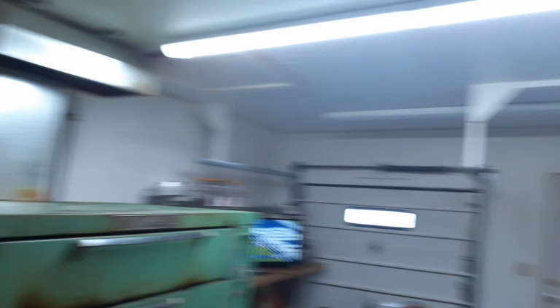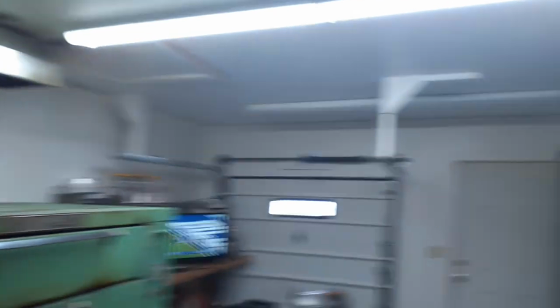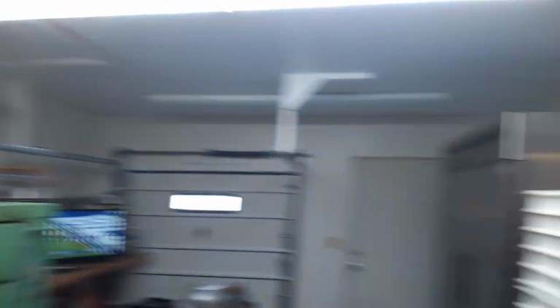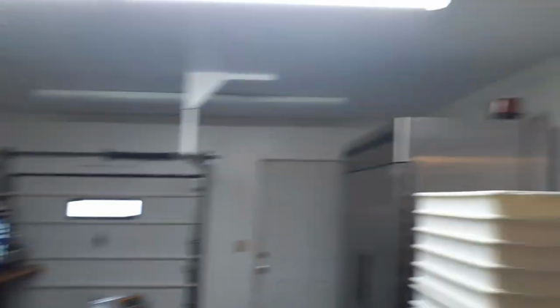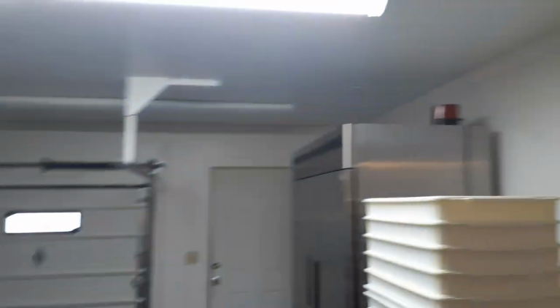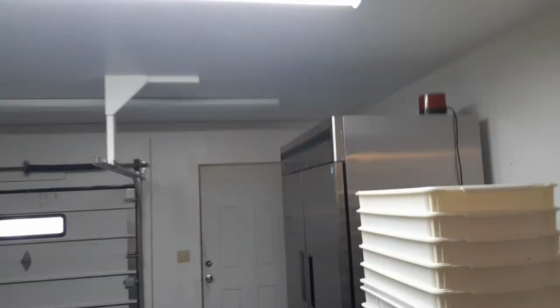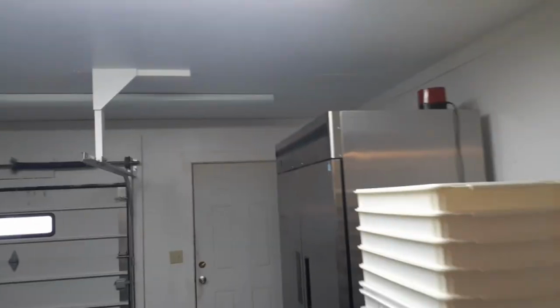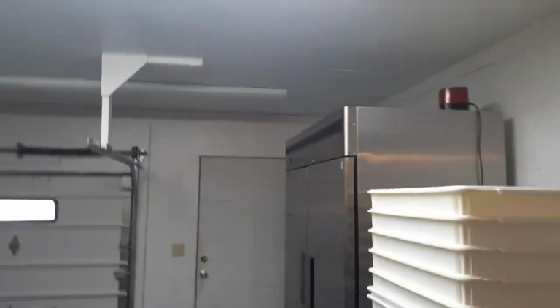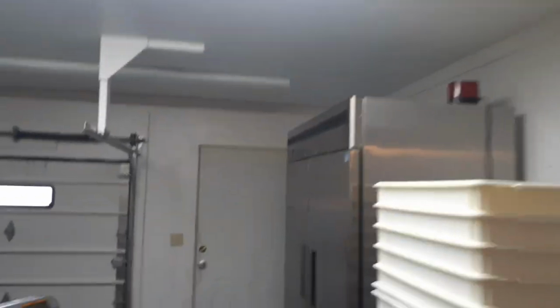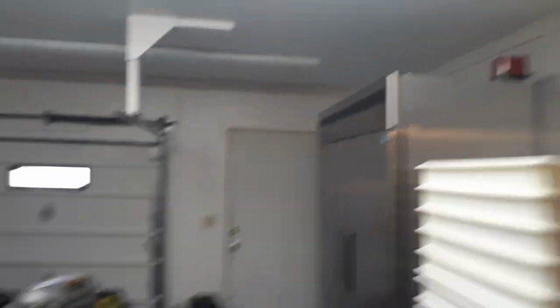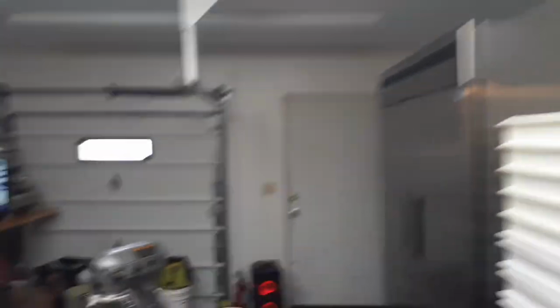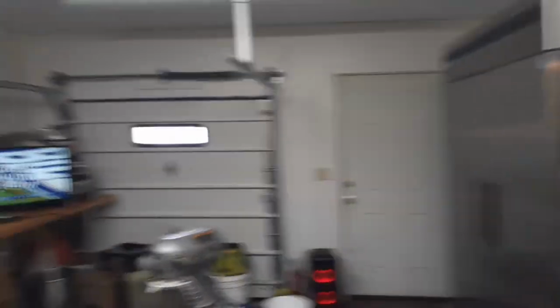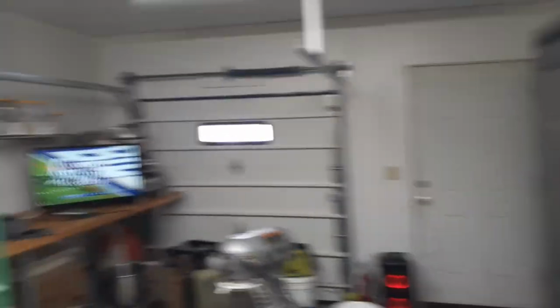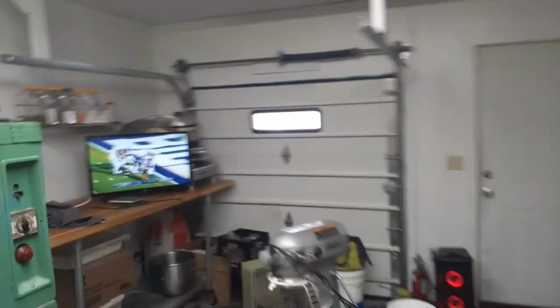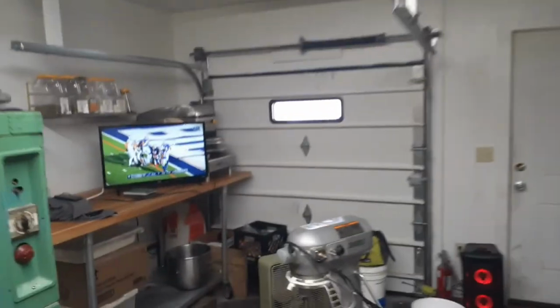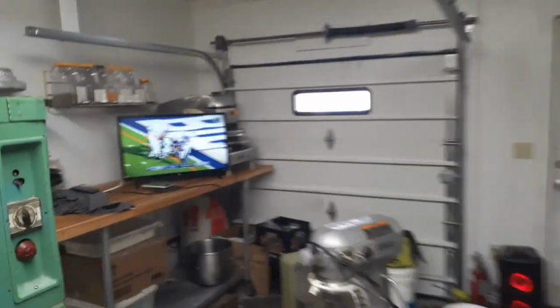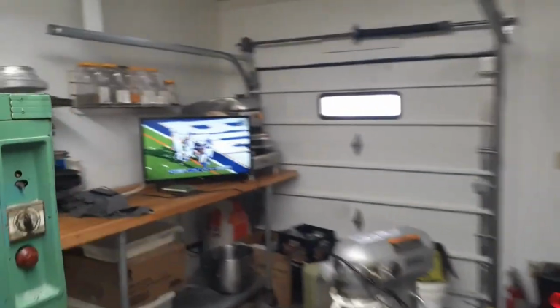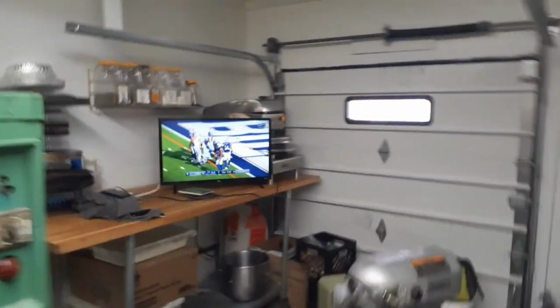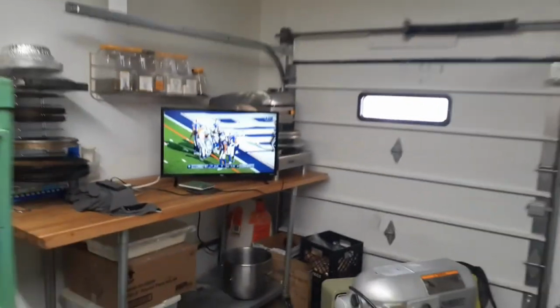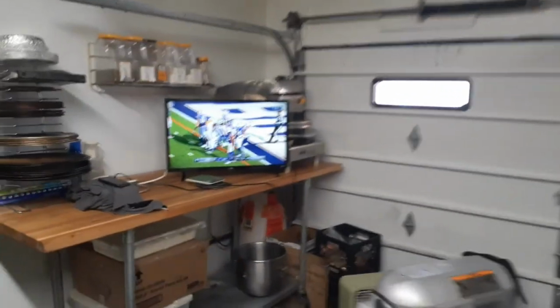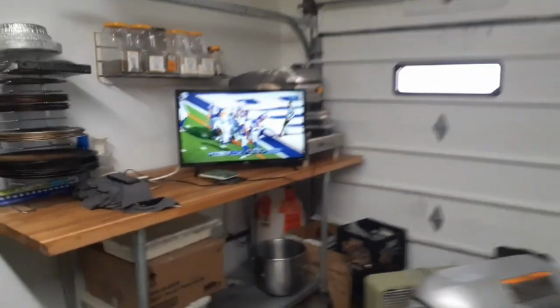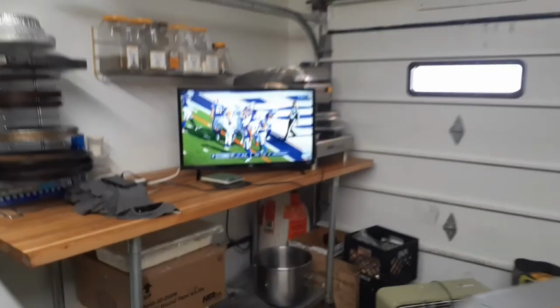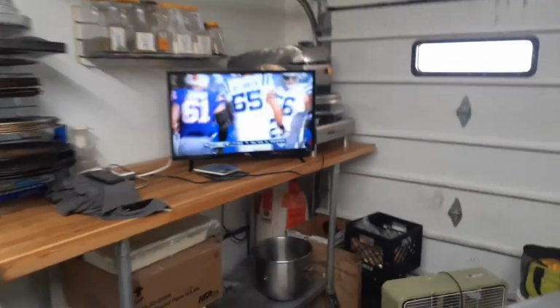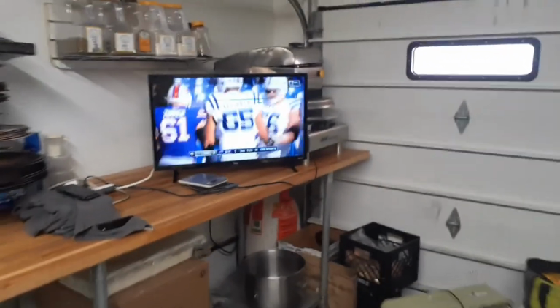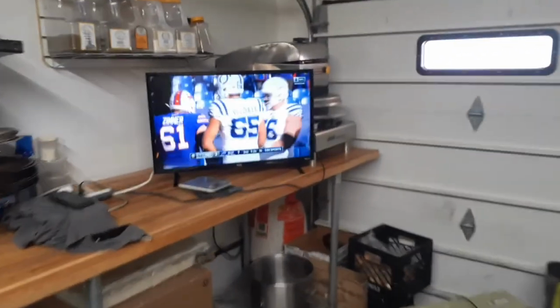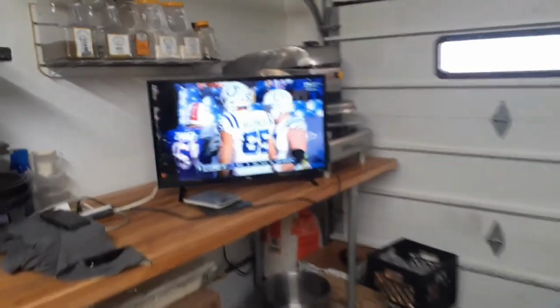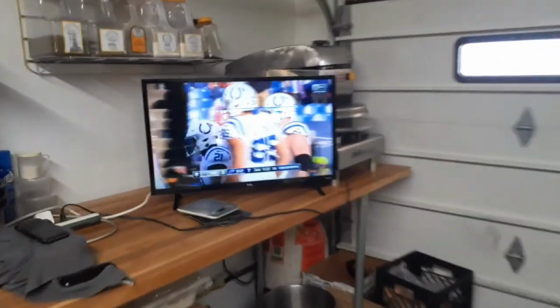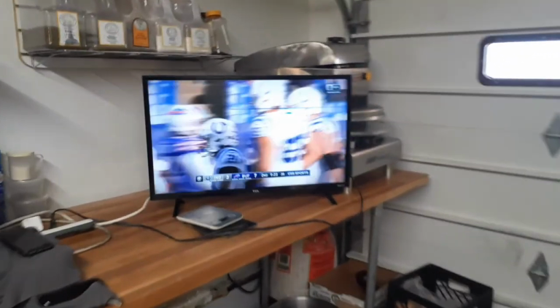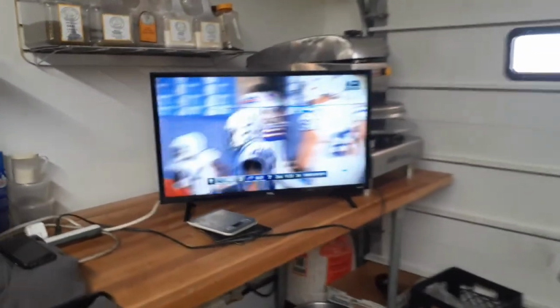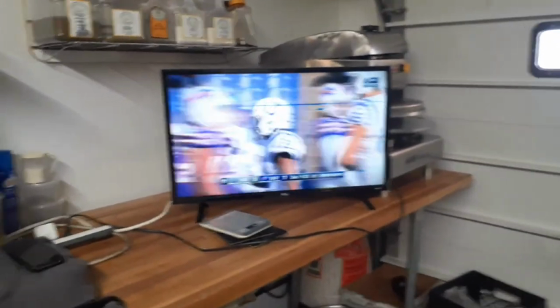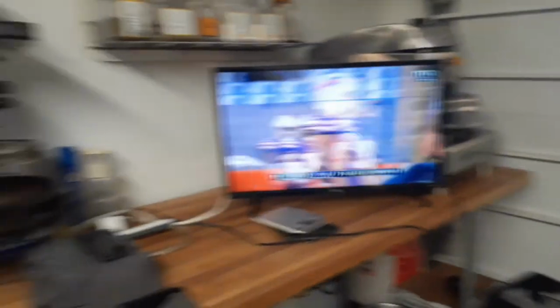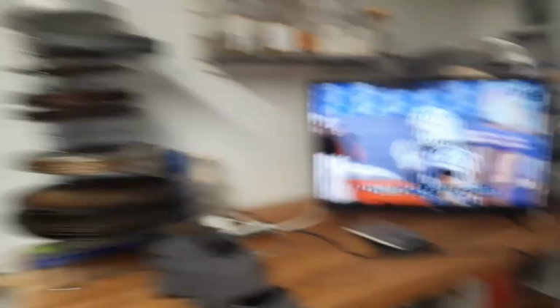Oh my god, white paint makes this place look so much bigger. We've got the game going over here — NFL playoffs.